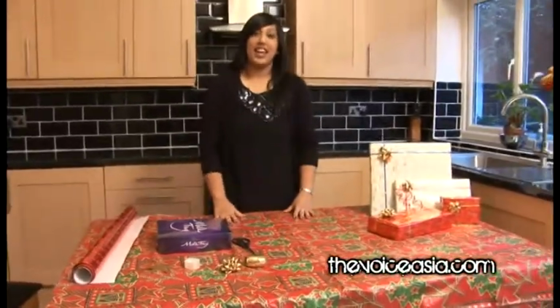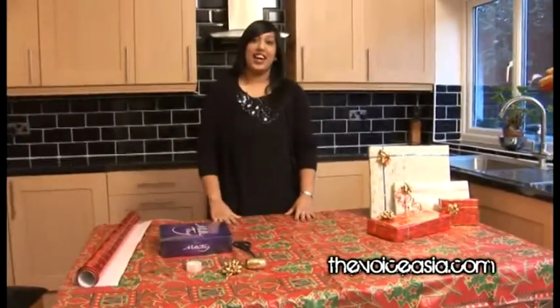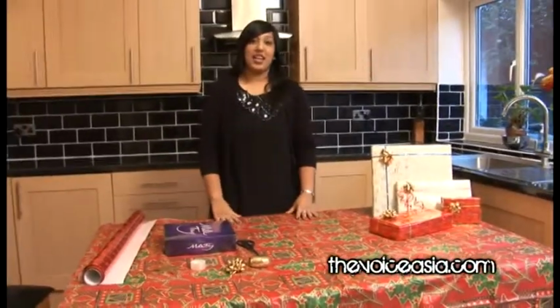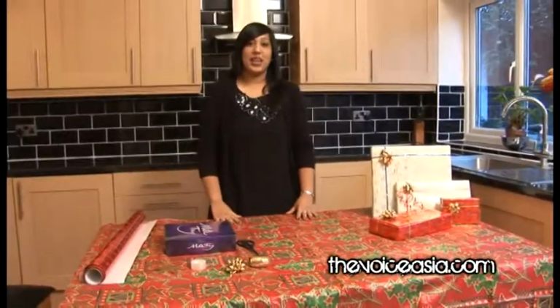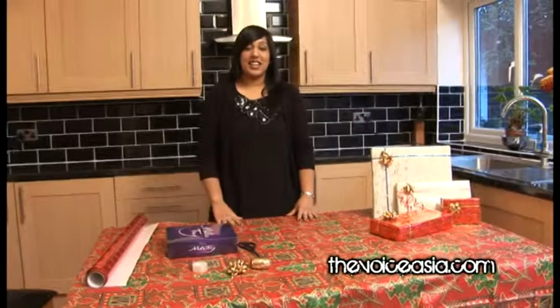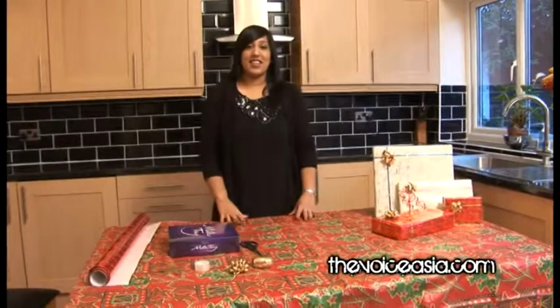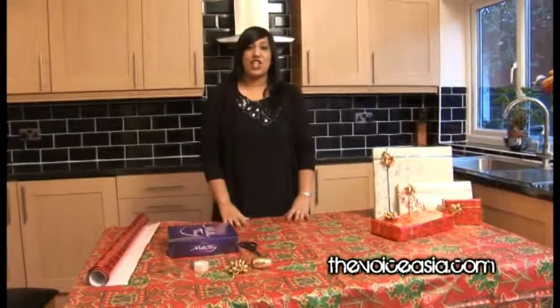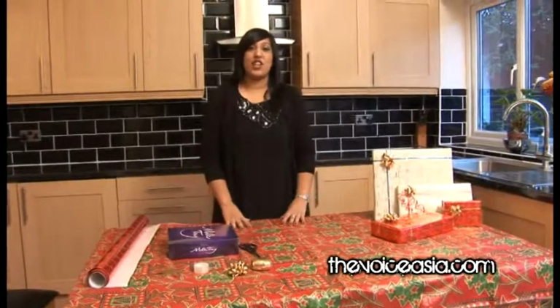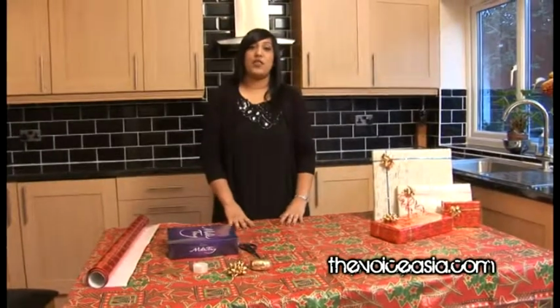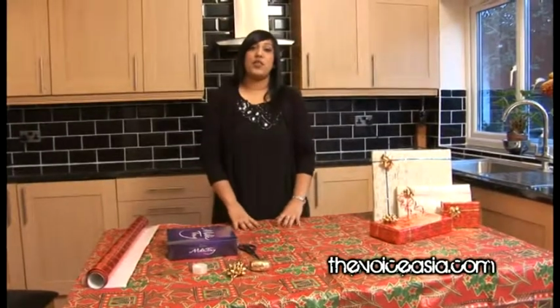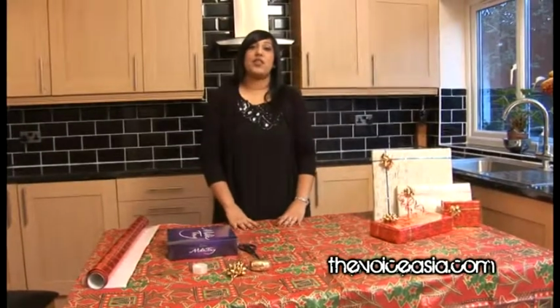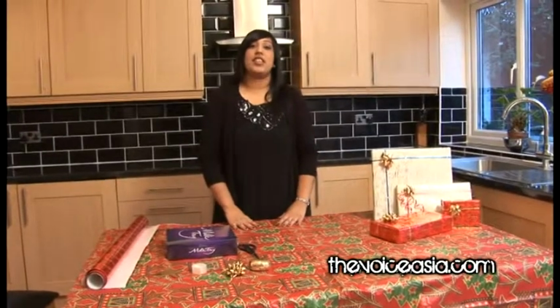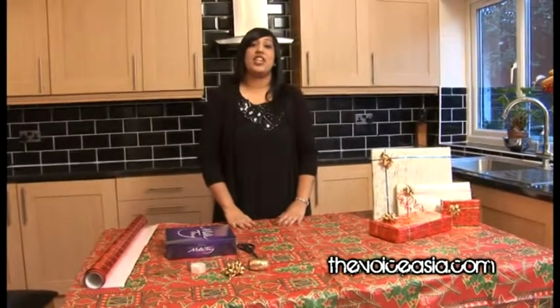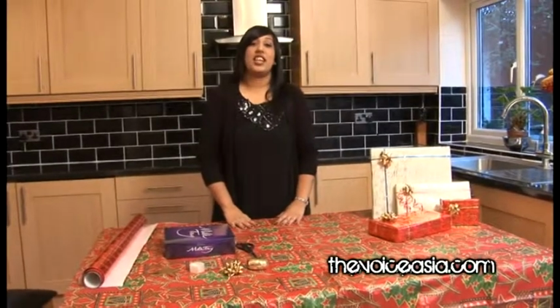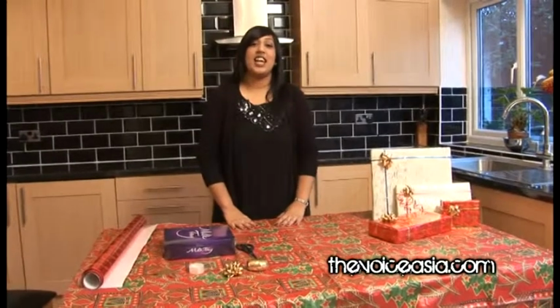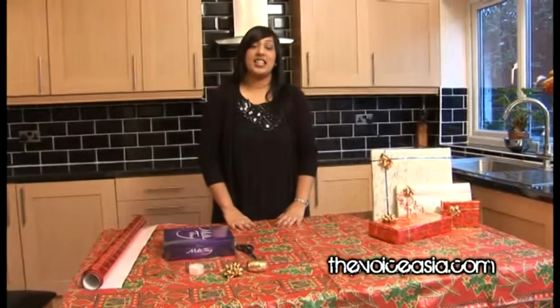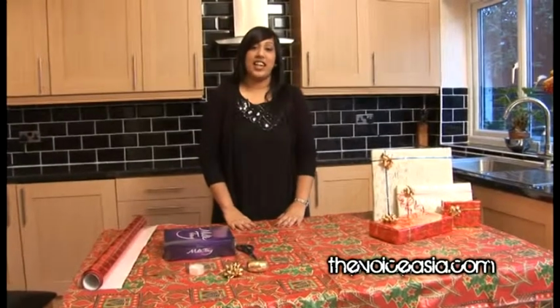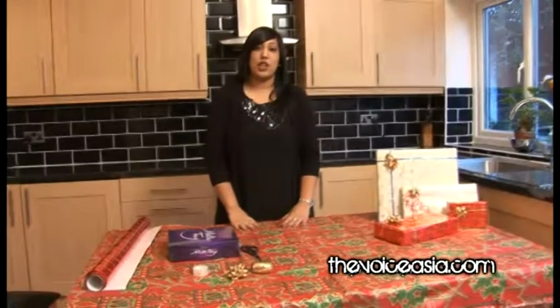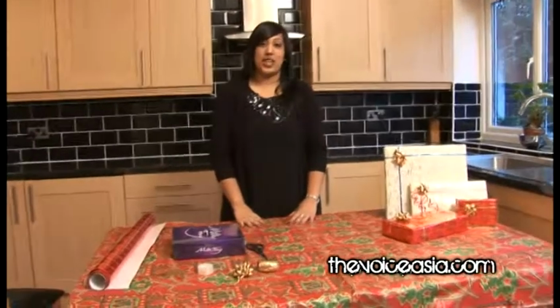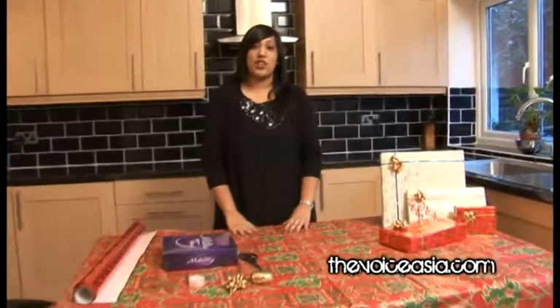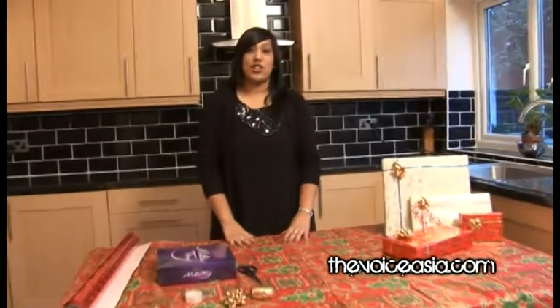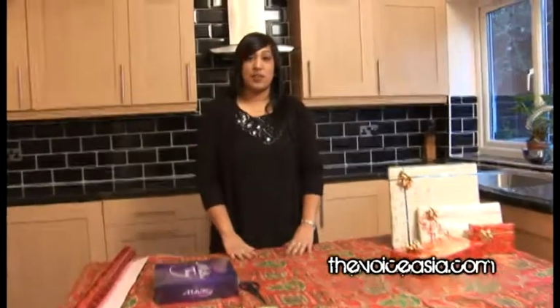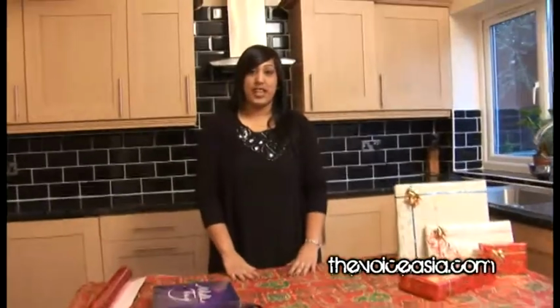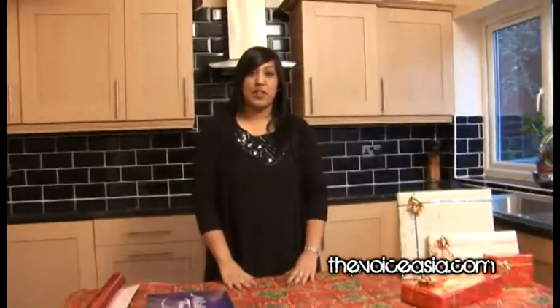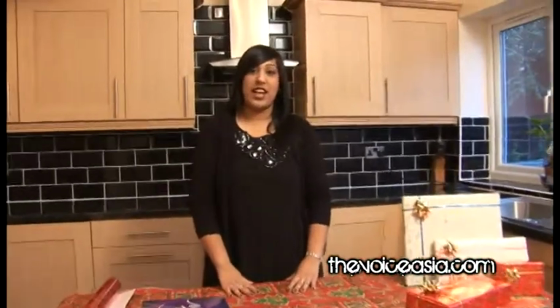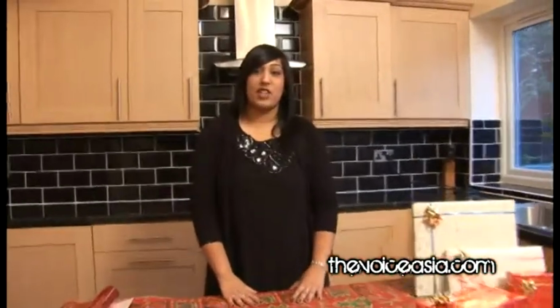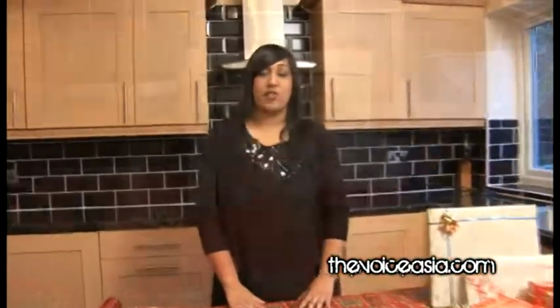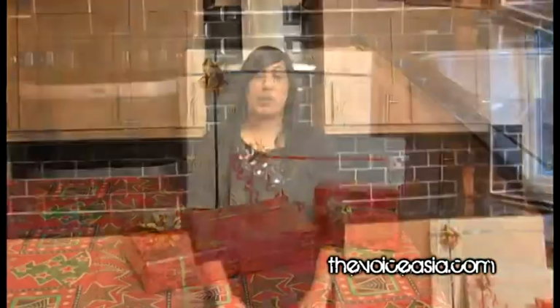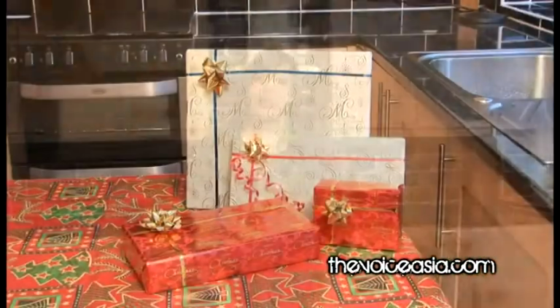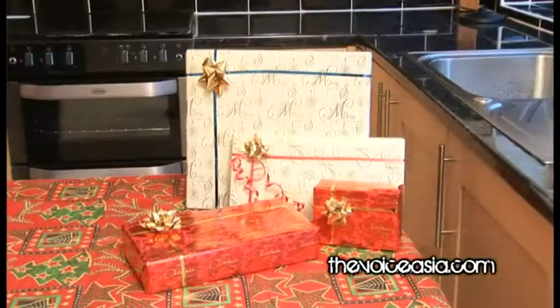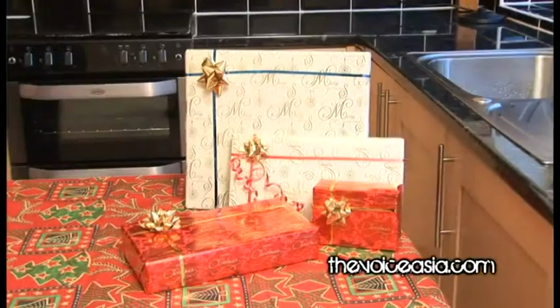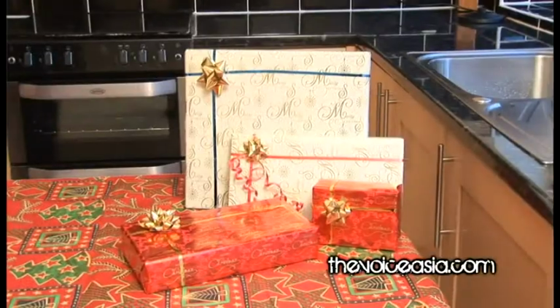Hi, my name is Natasha and I'm from The Voice Asia. Today I'll be giving you some tips on how to wrap Christmas presents.